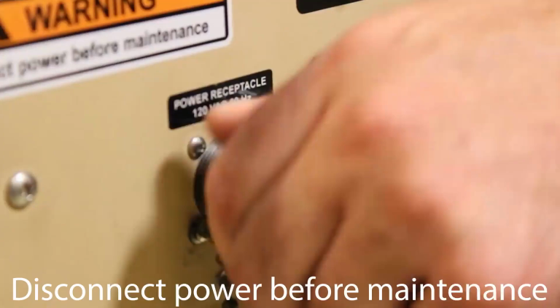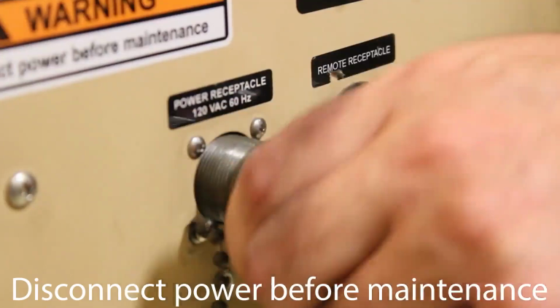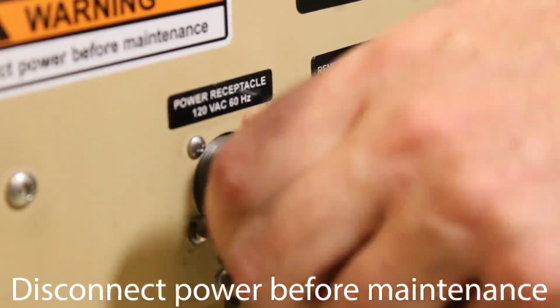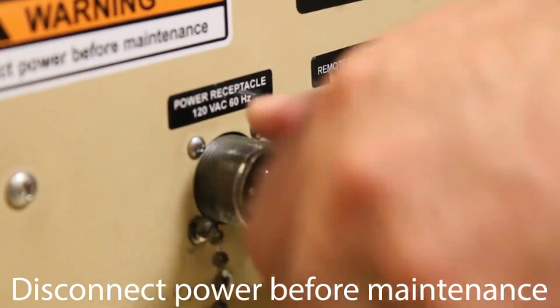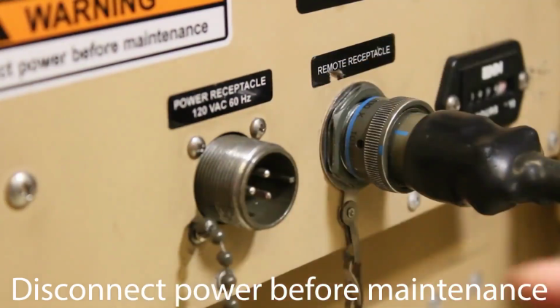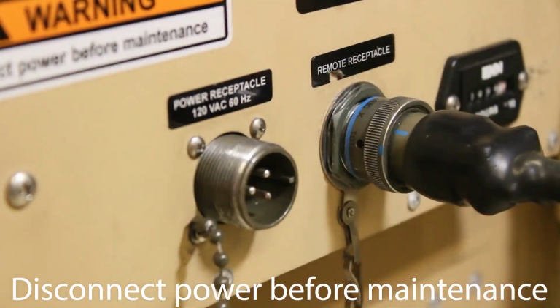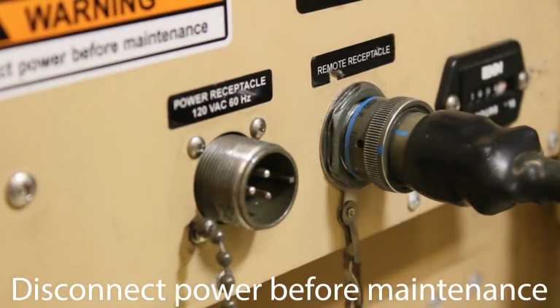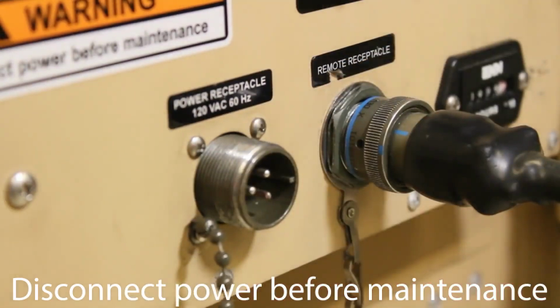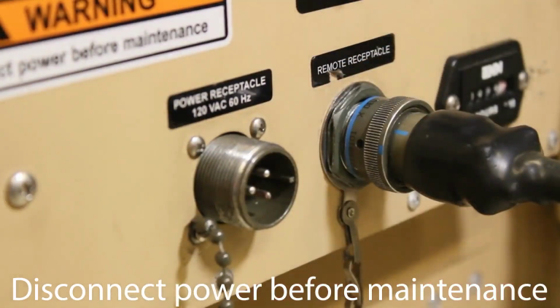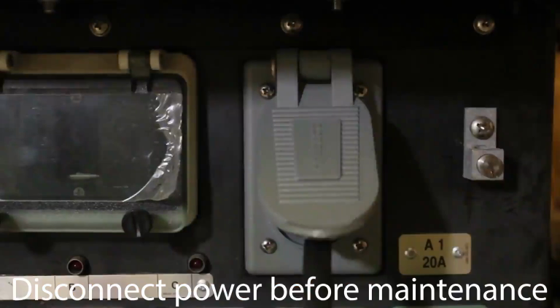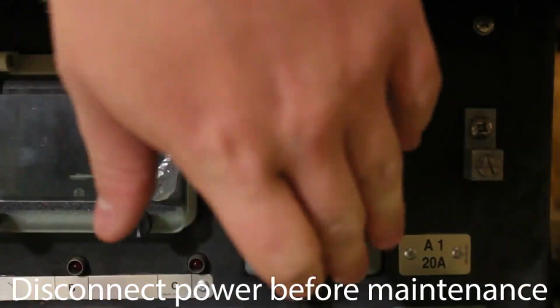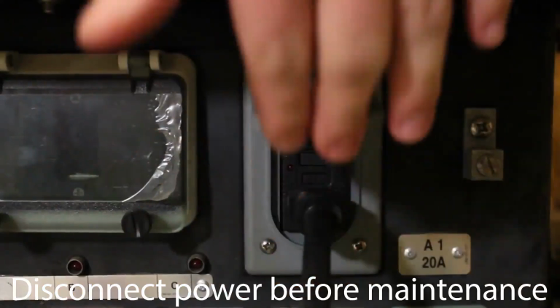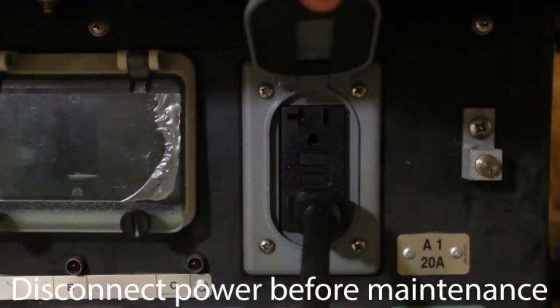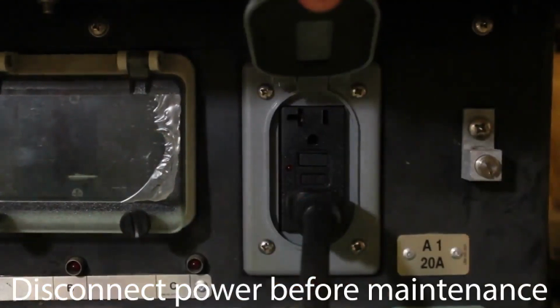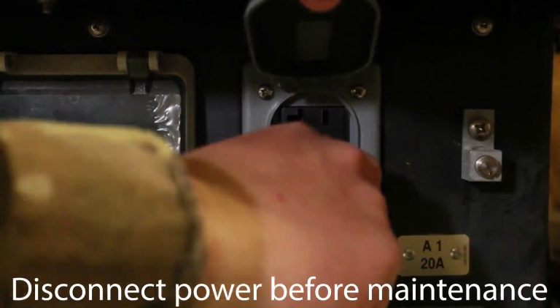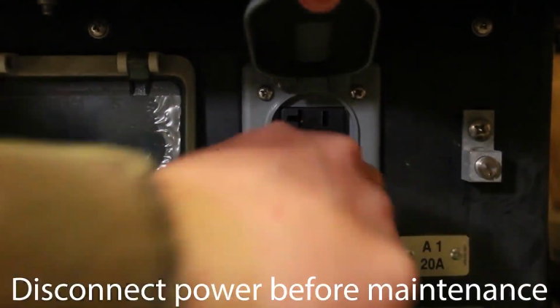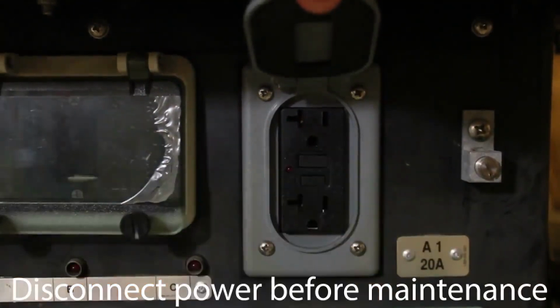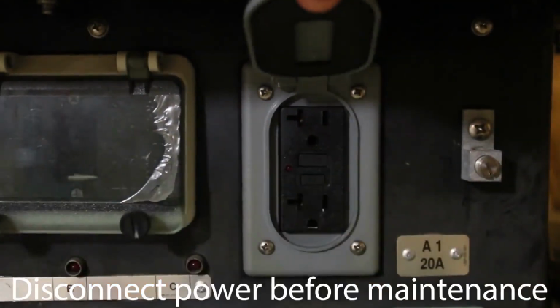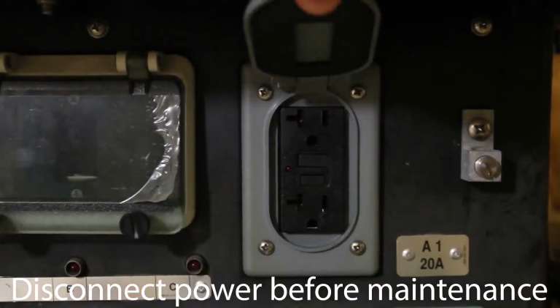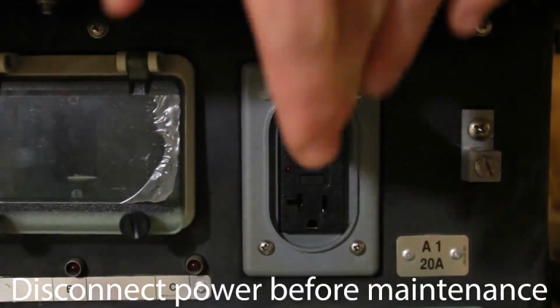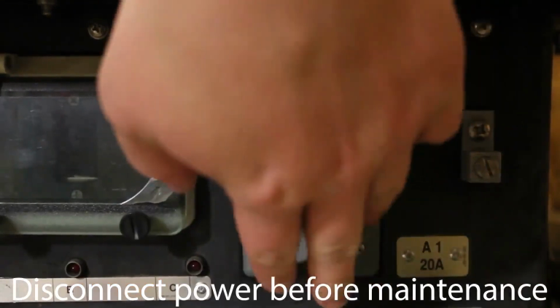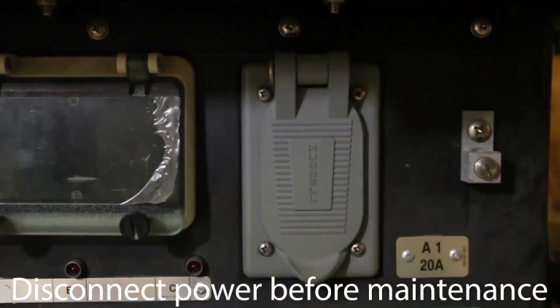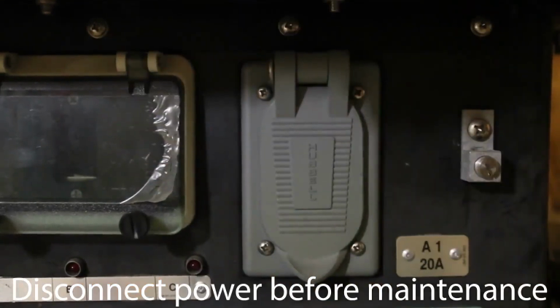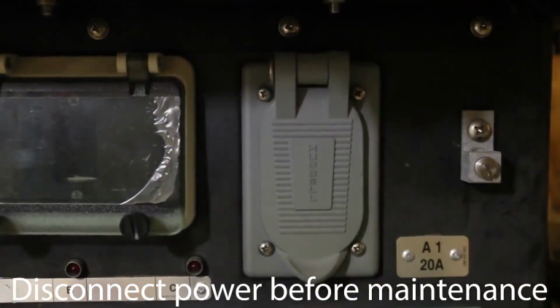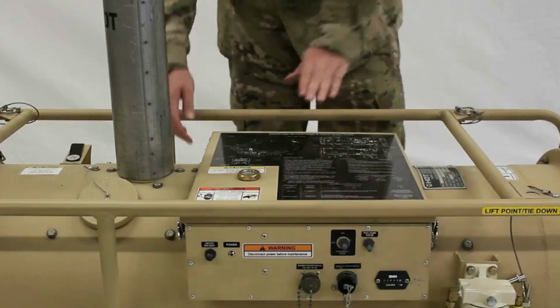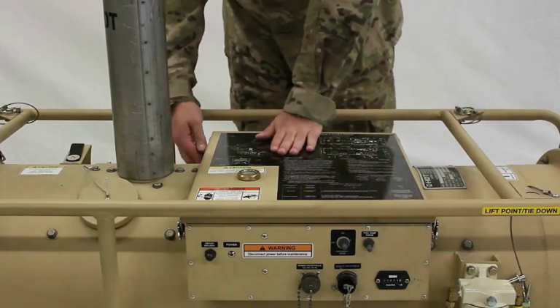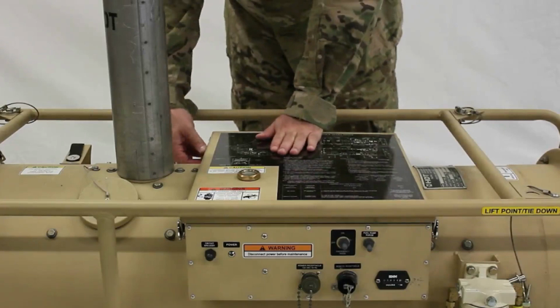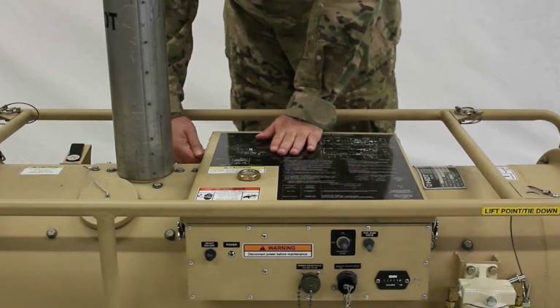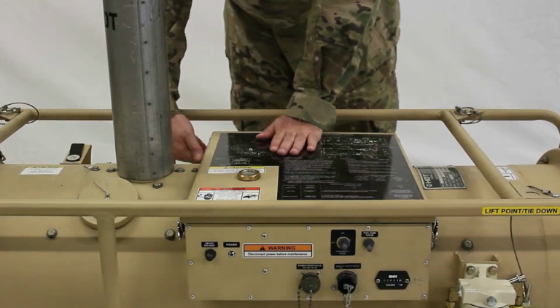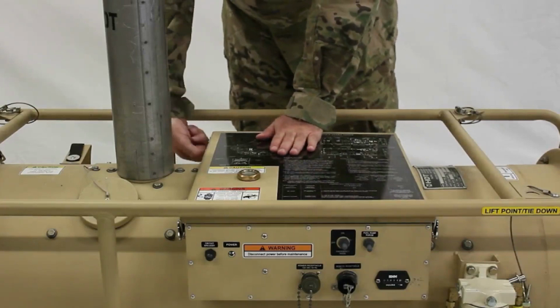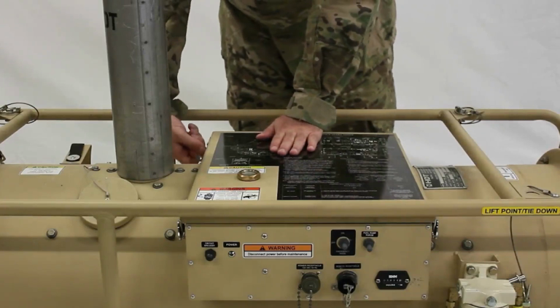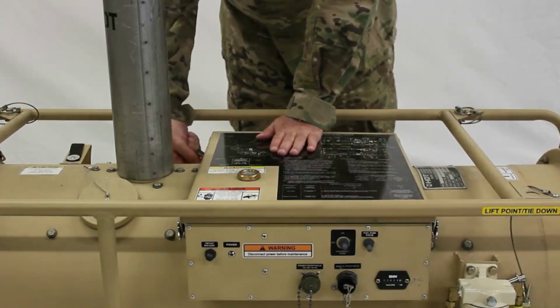First, let's disconnect the power. Then, remove the access cover.